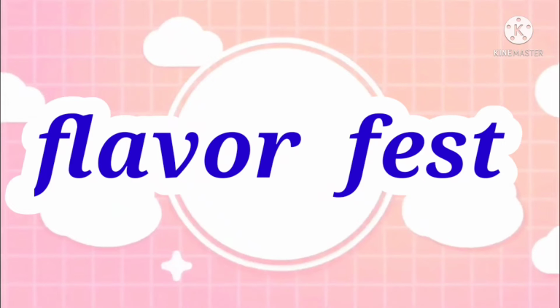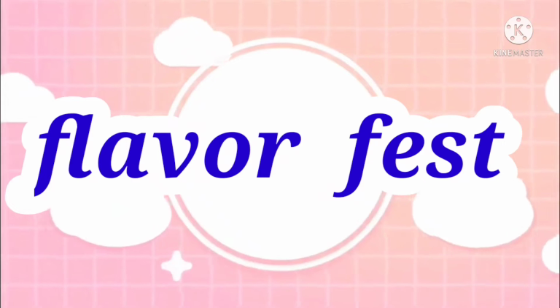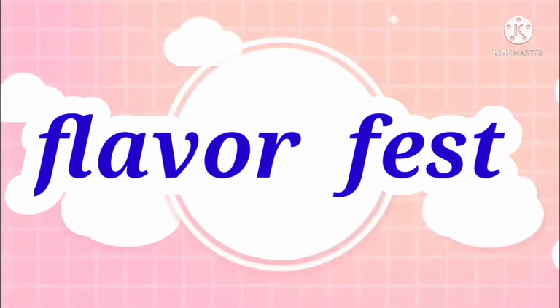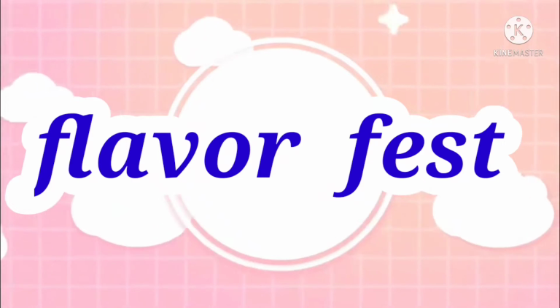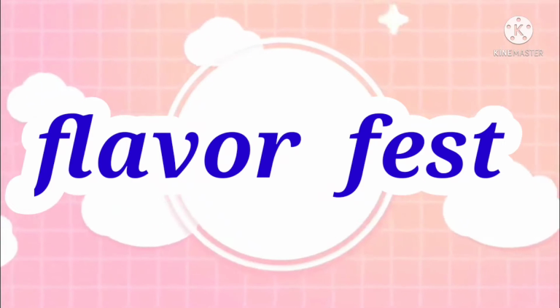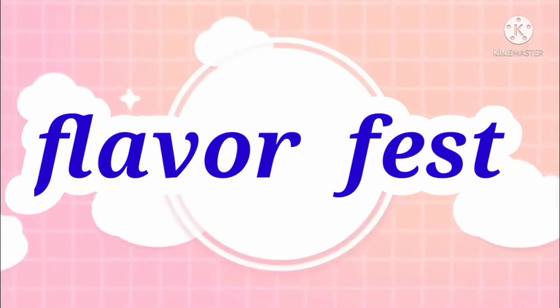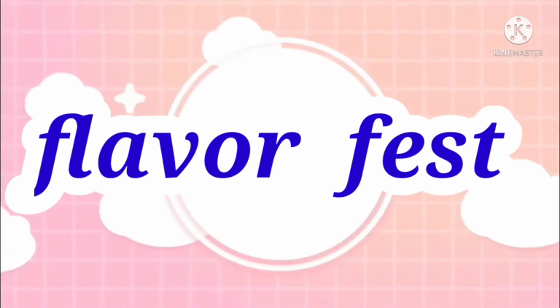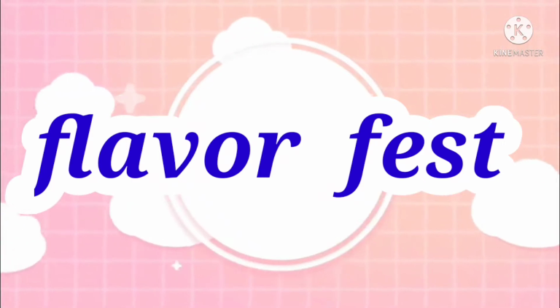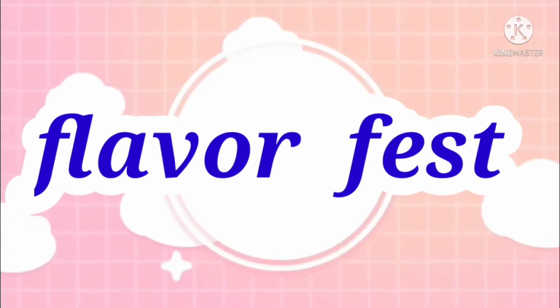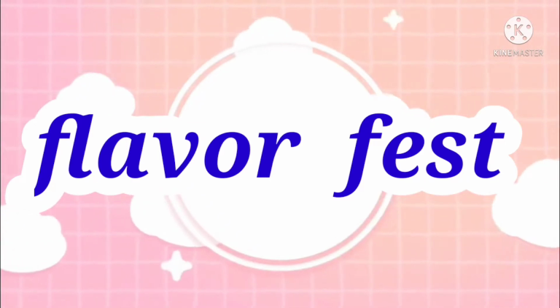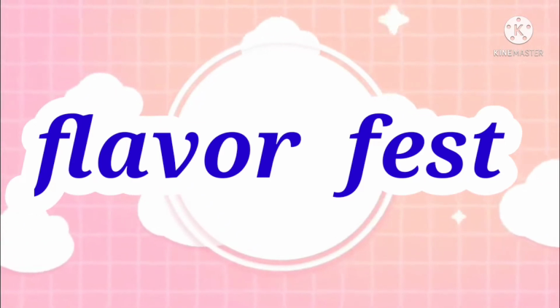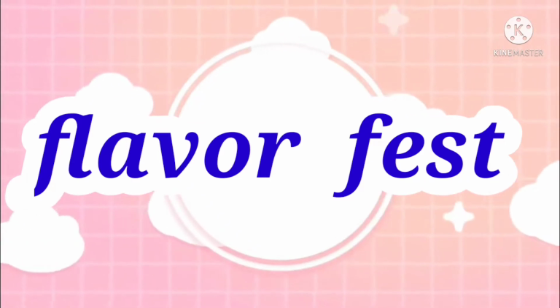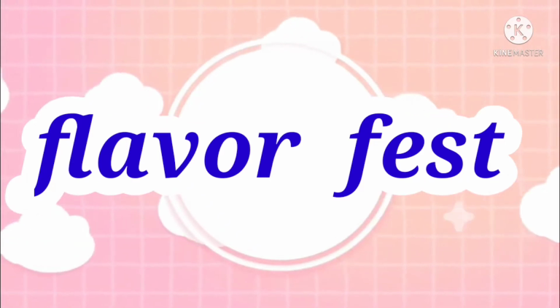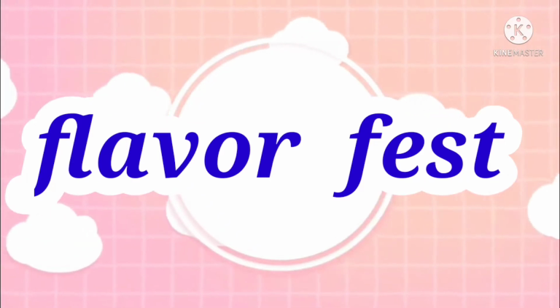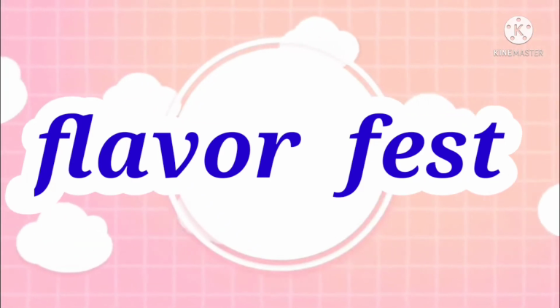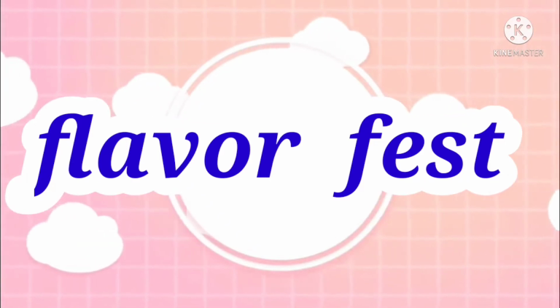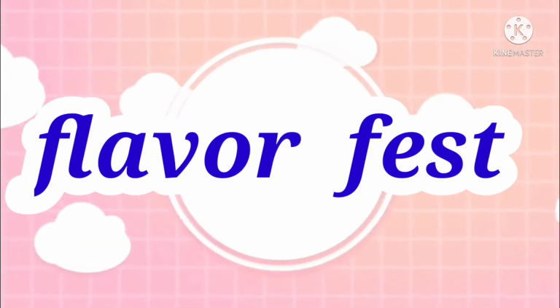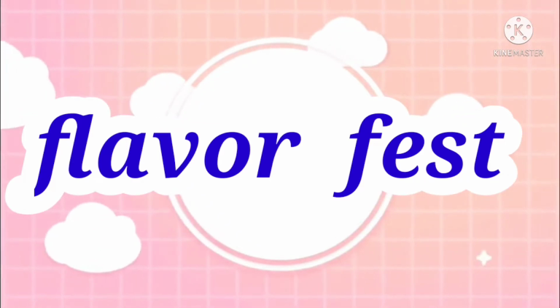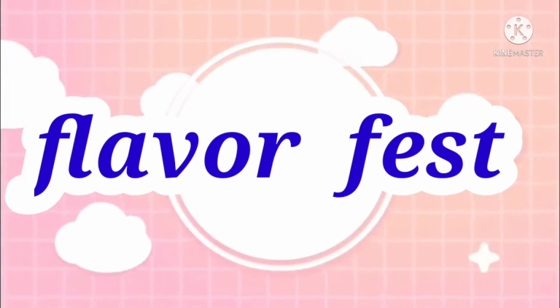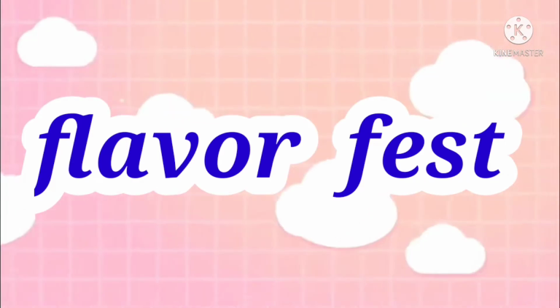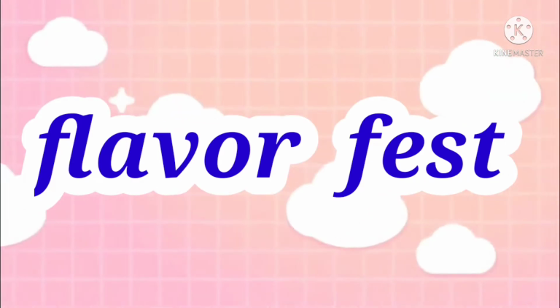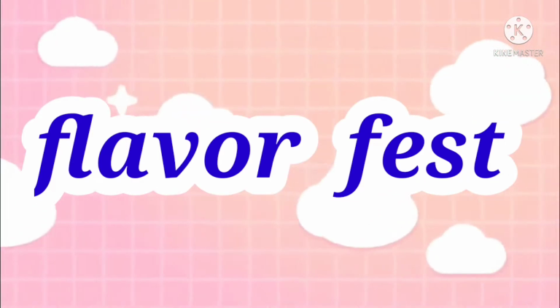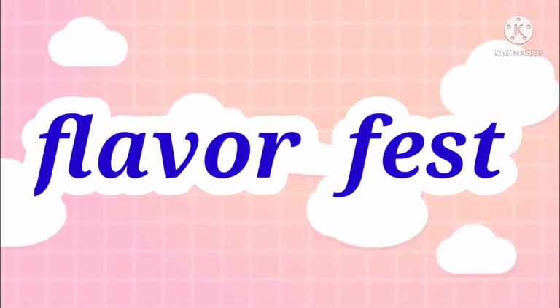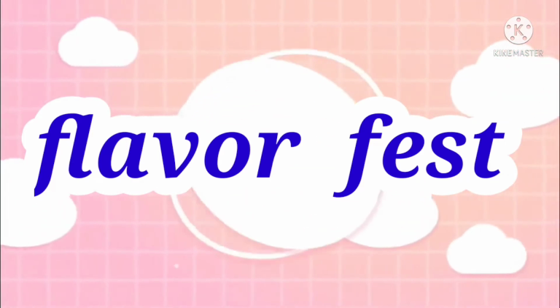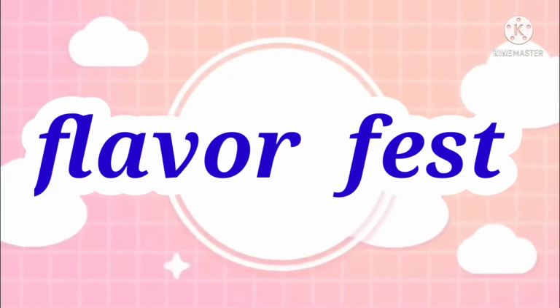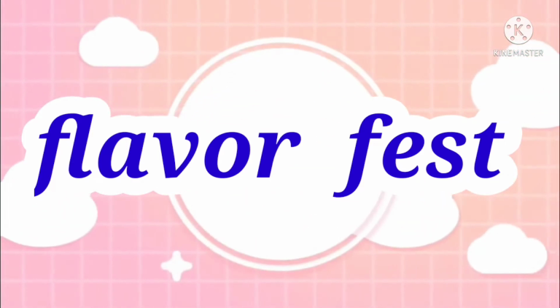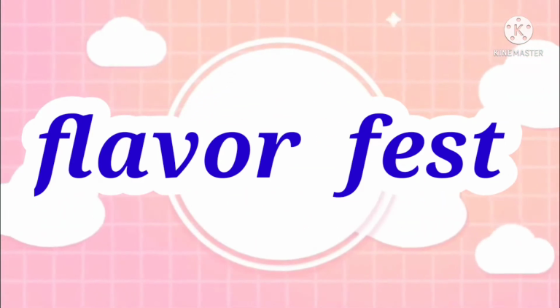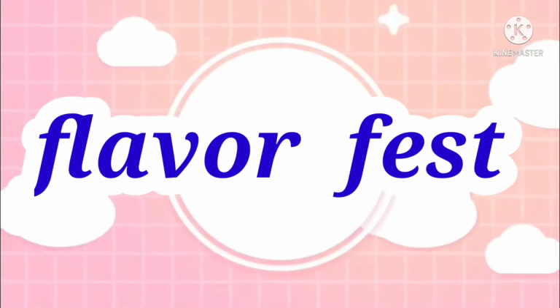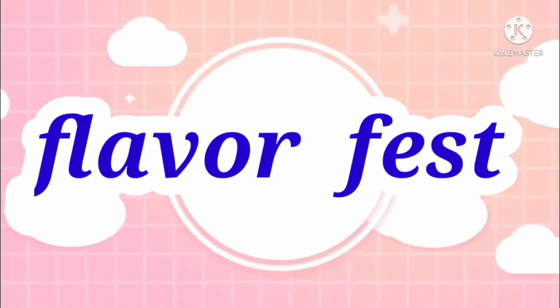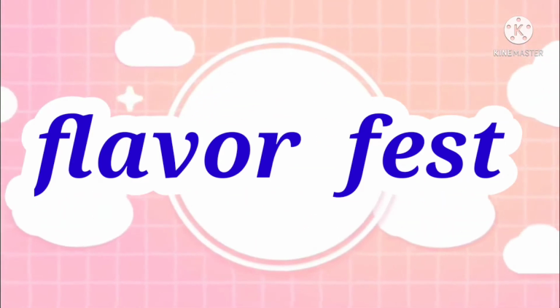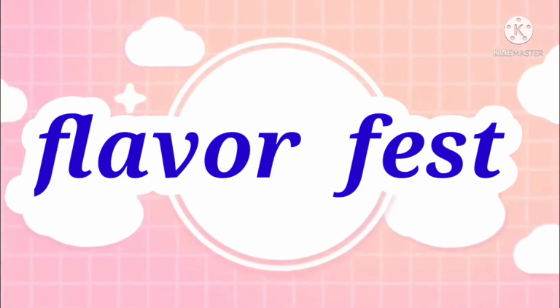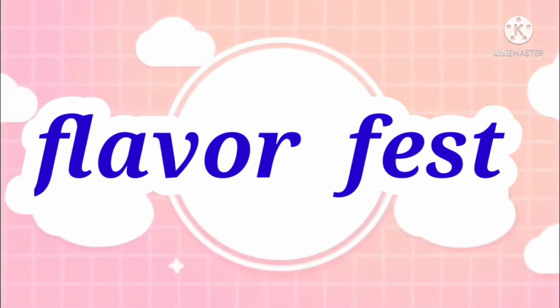Hi friends, welcome to my channel. I'm Soma, a fresh taste of the recipe.